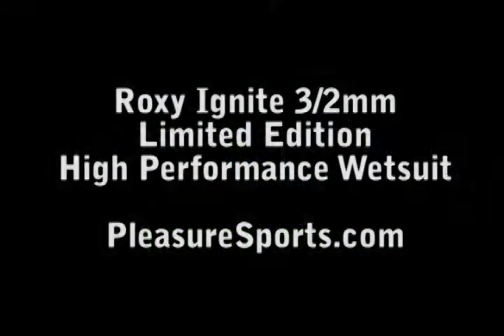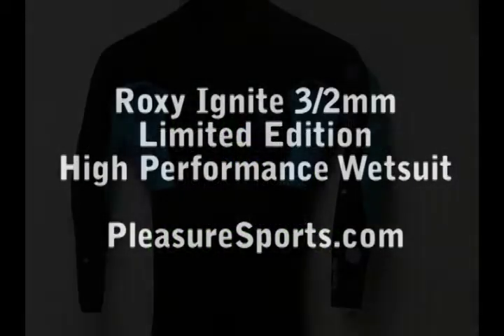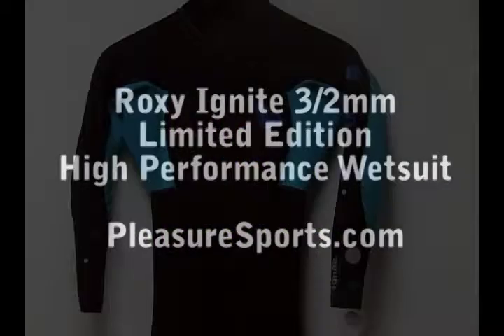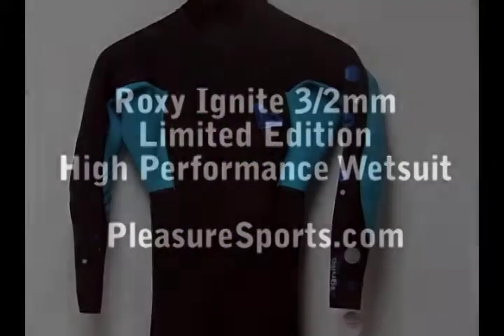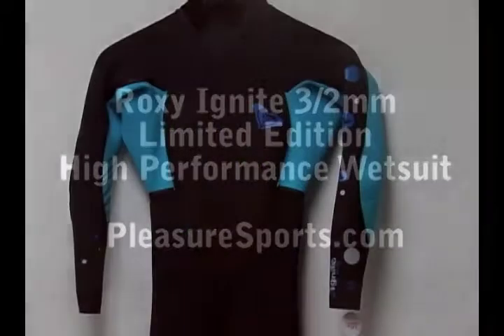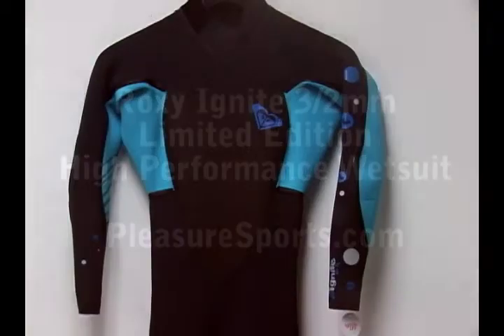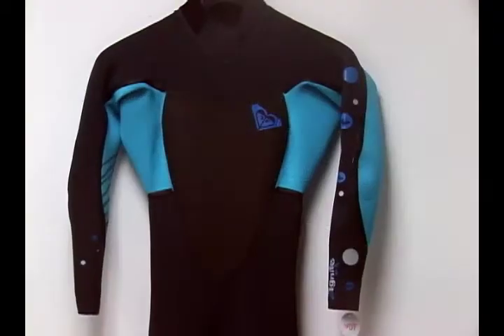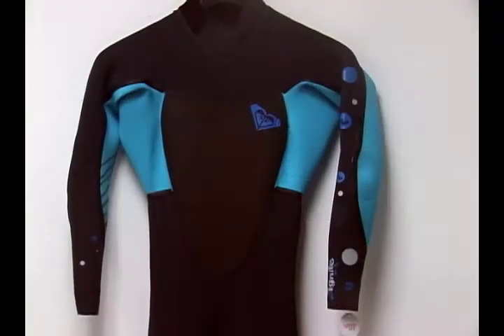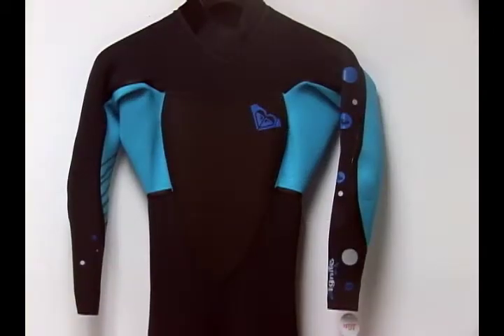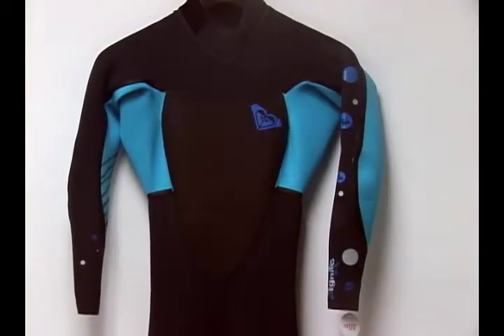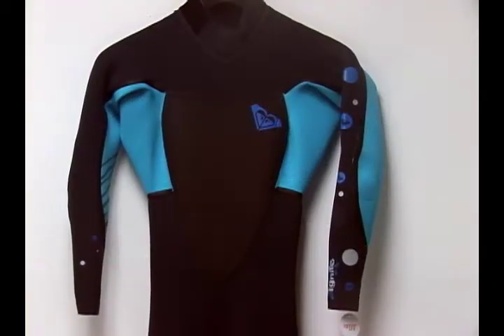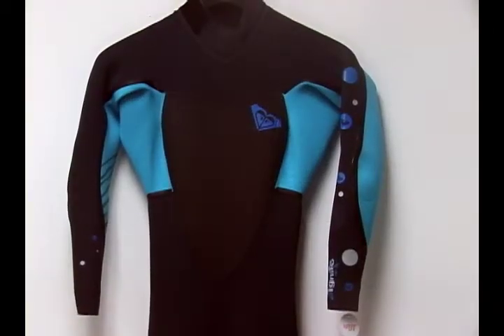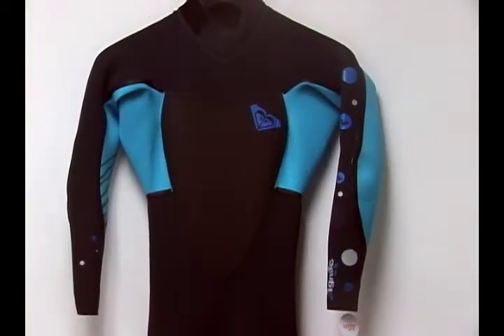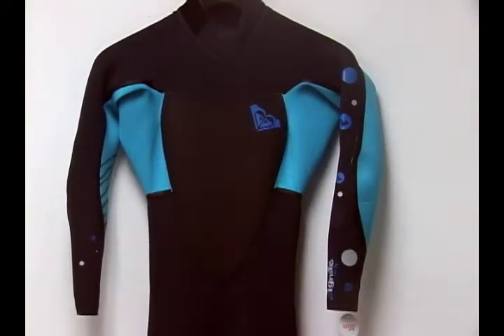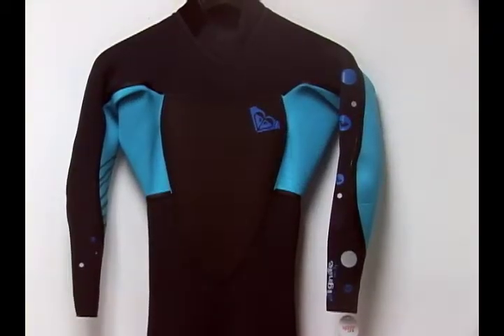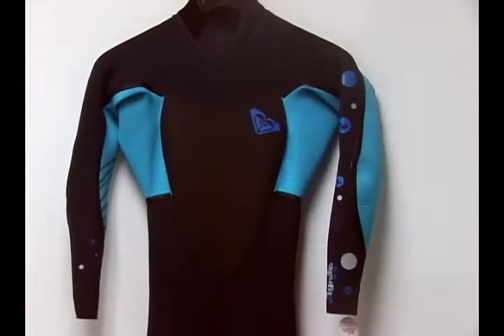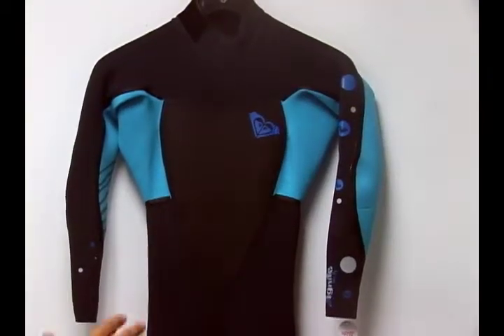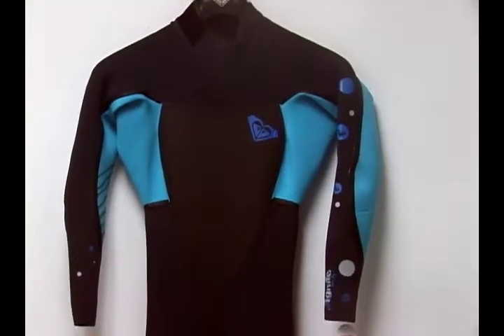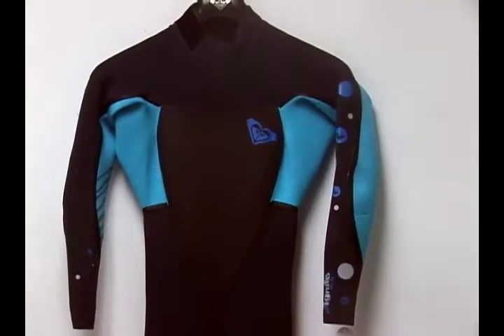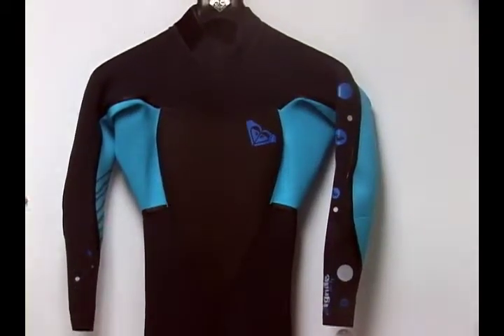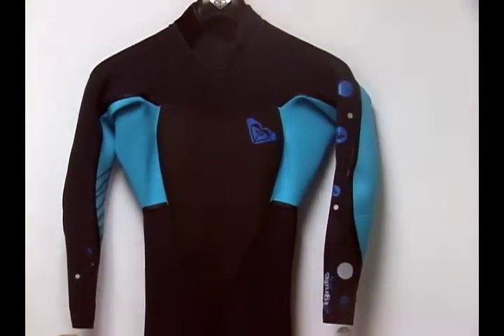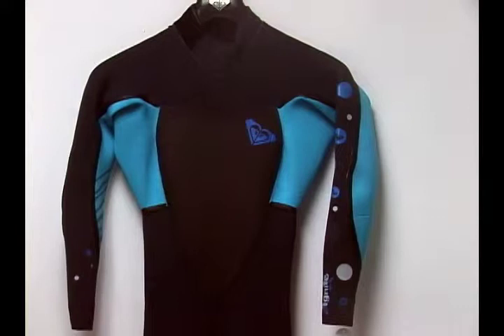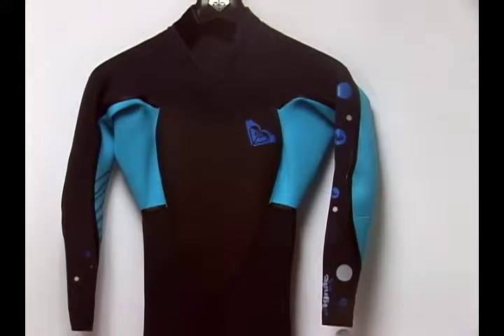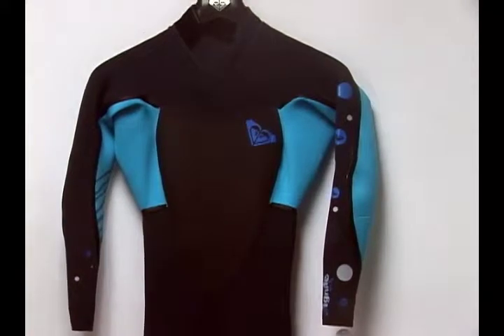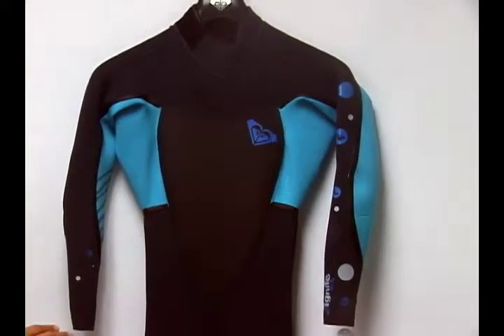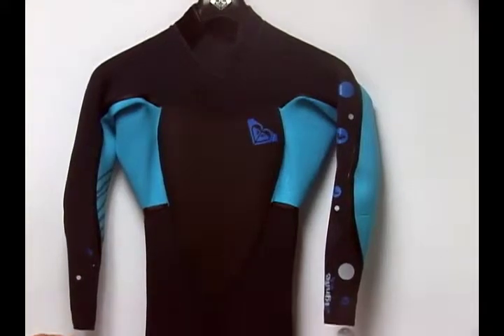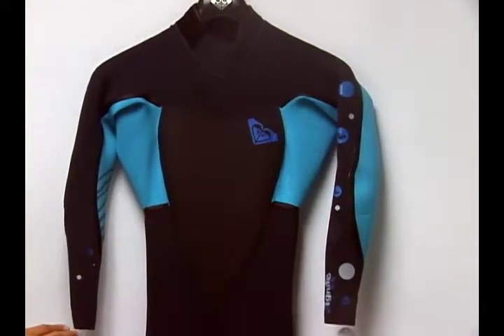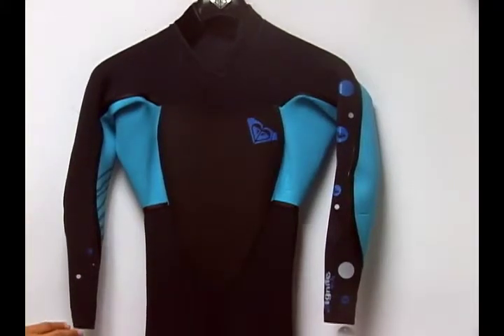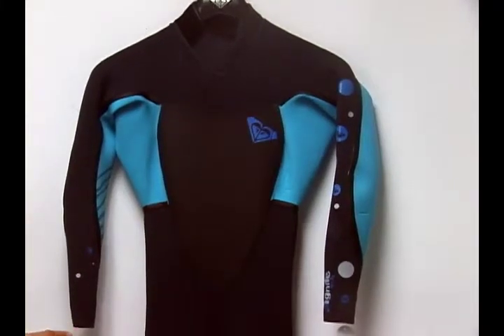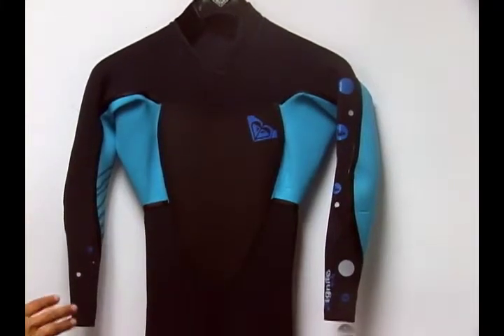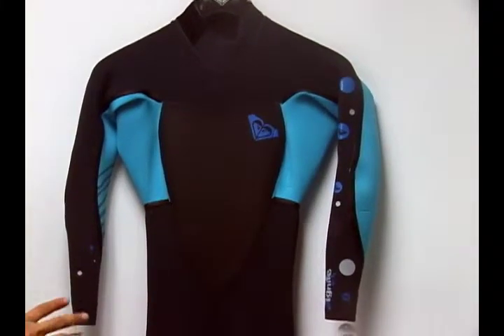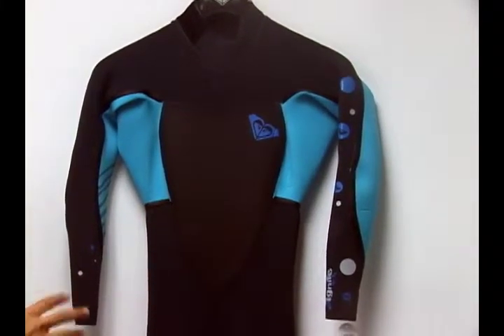Hi, welcome to Pleasure Sports. Today we're going to take a look at Roxy's Ignite Pollutant Blind Stitched Wetsuit.